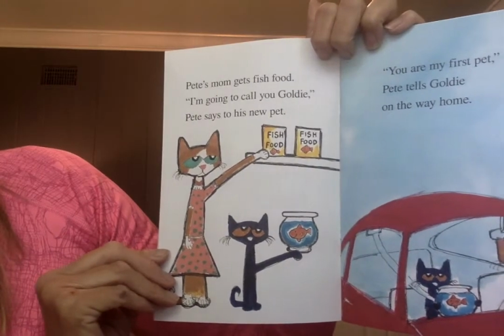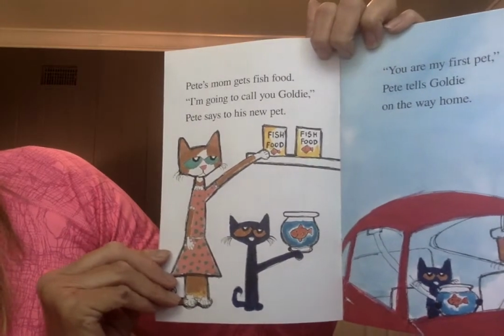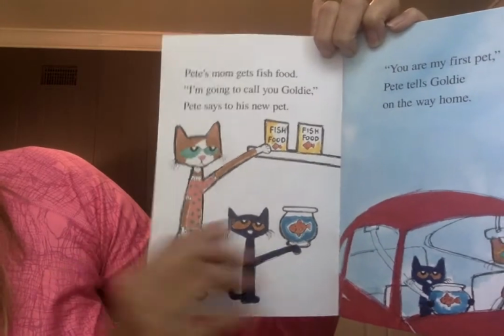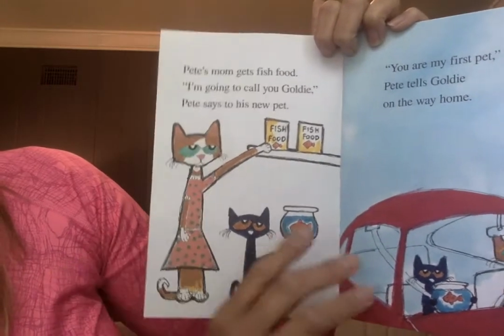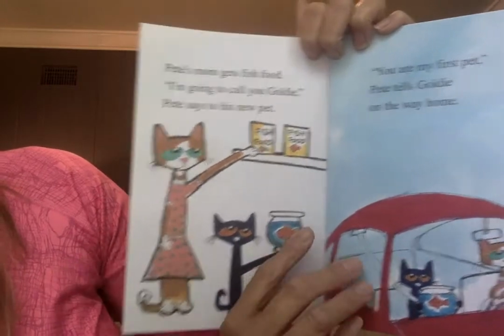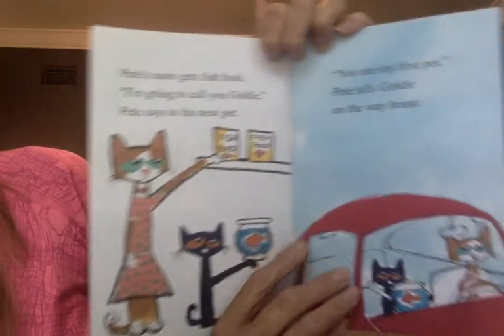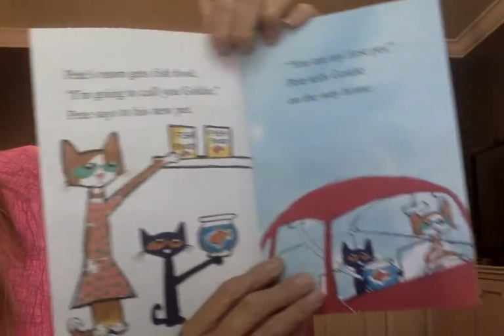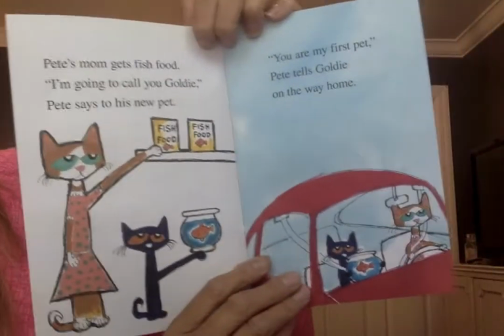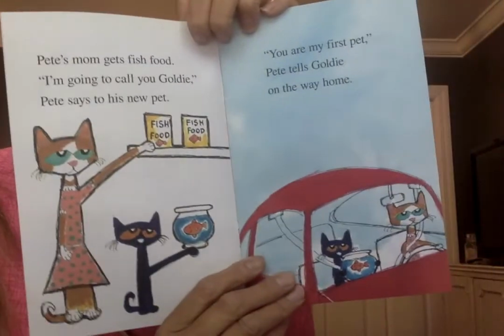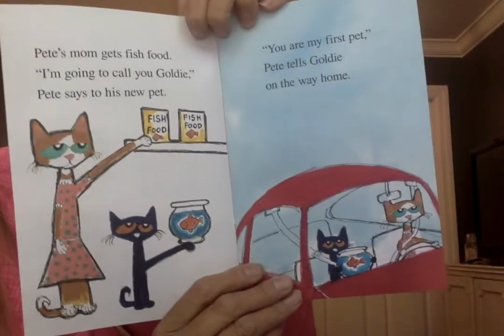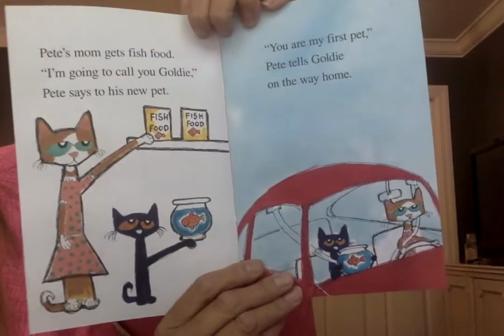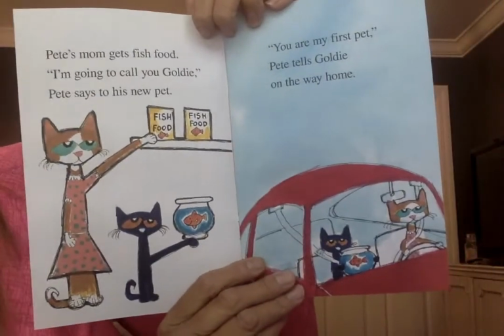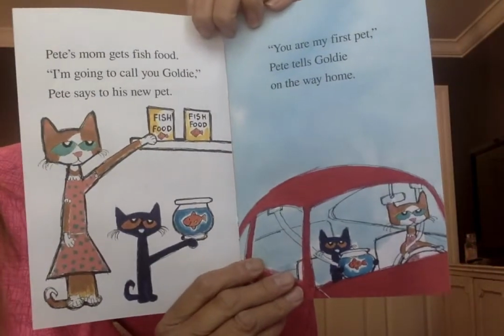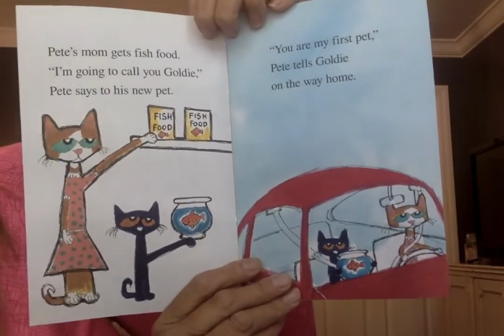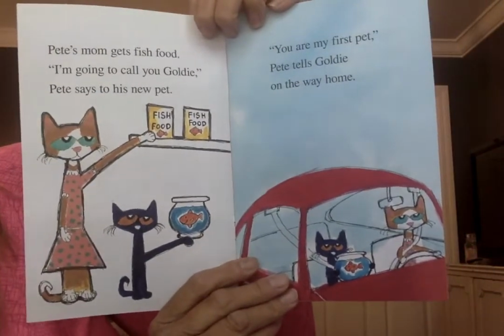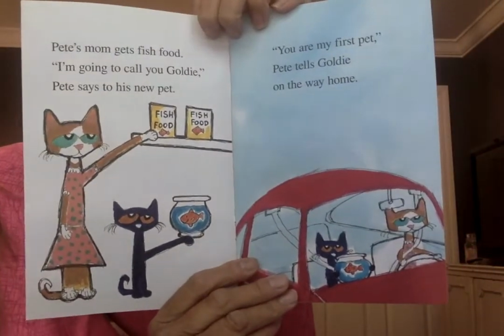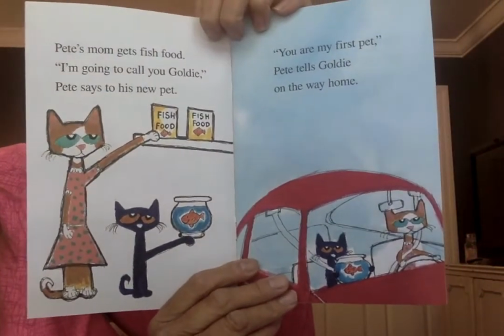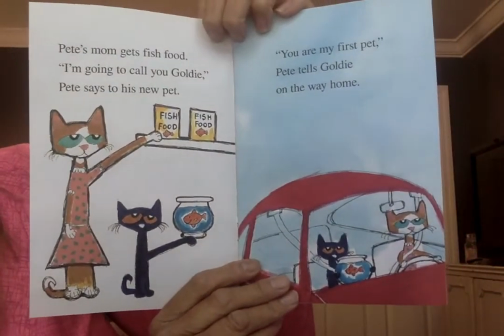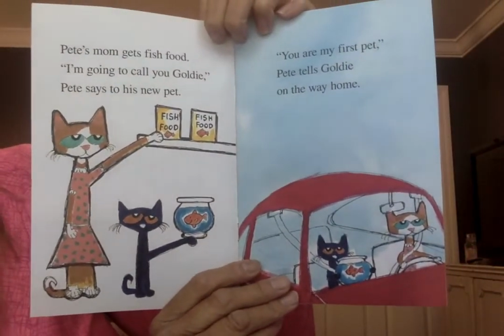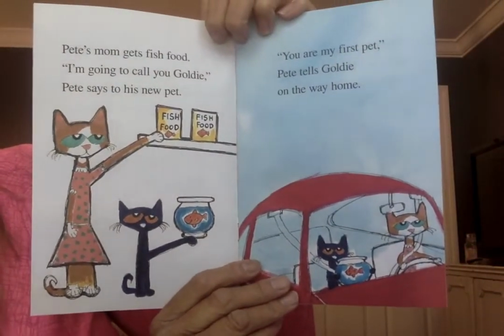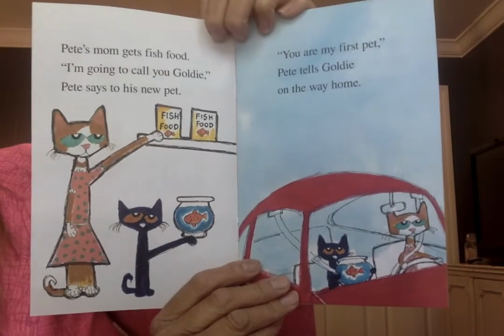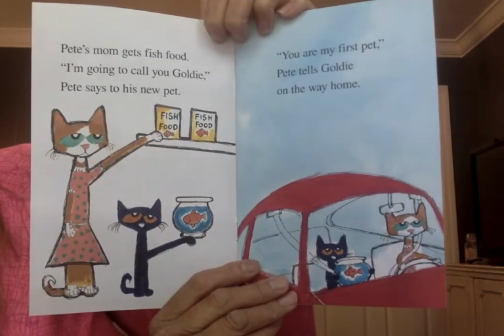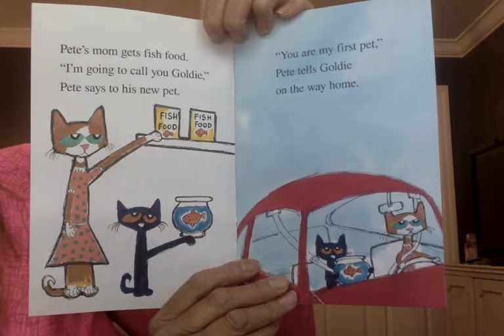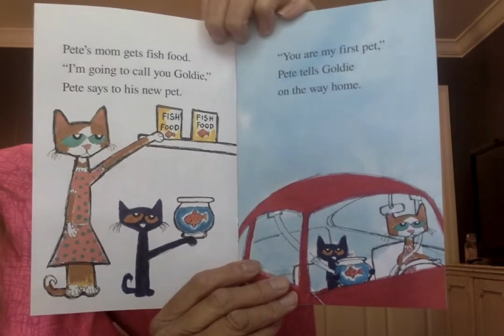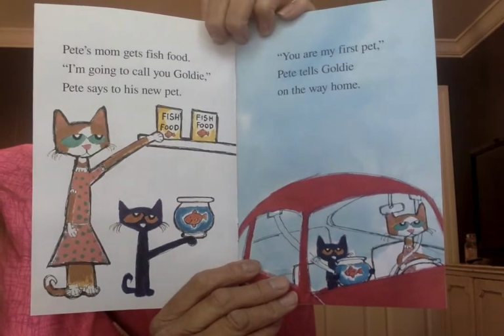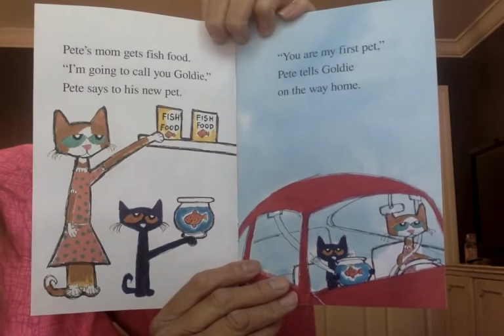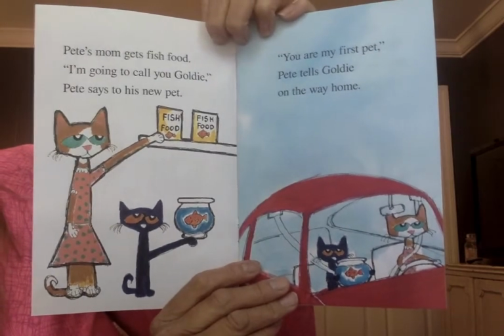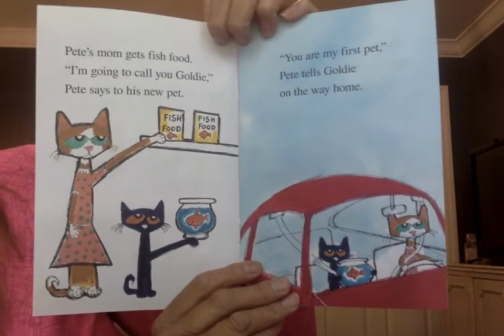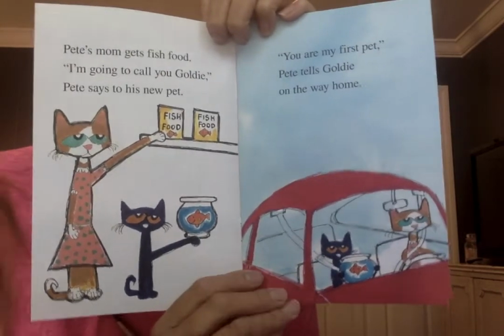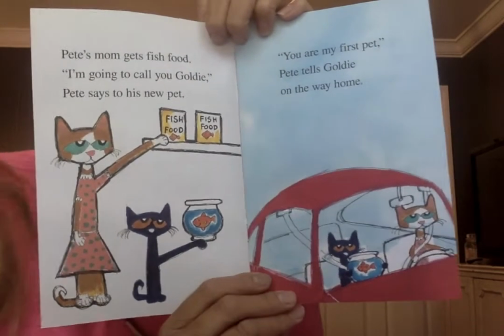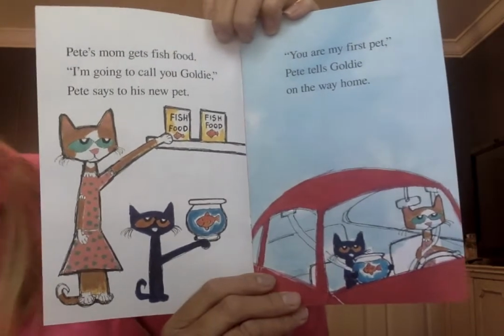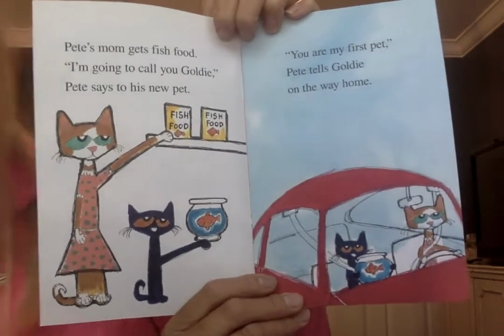I'm going to call you Goldie, Pete says to his new pet. You are my first pet, Pete tells Goldie on the way home.